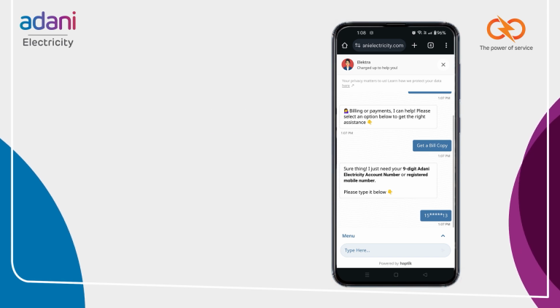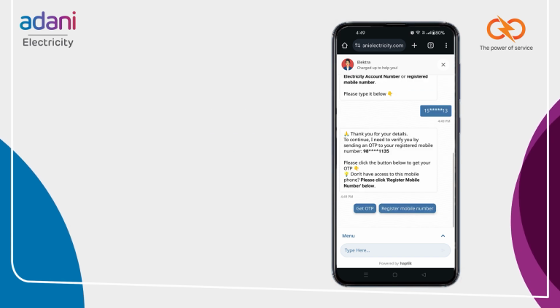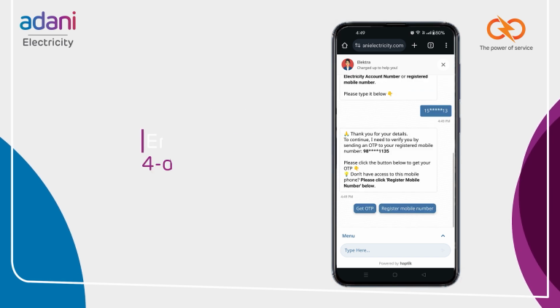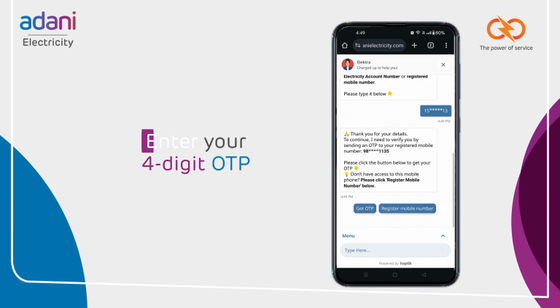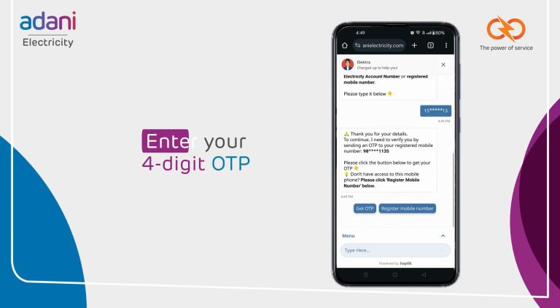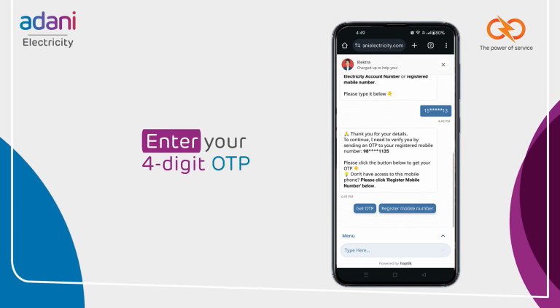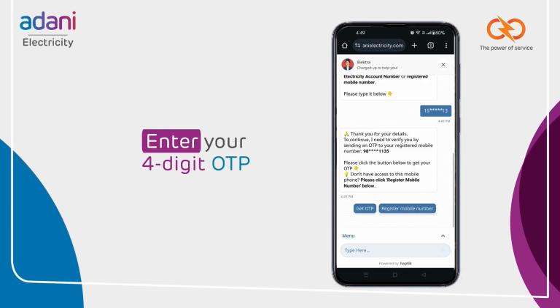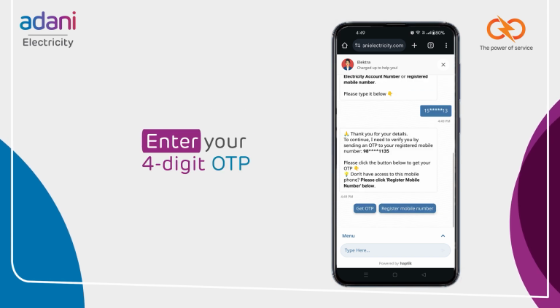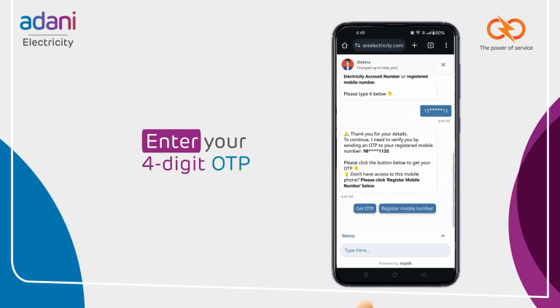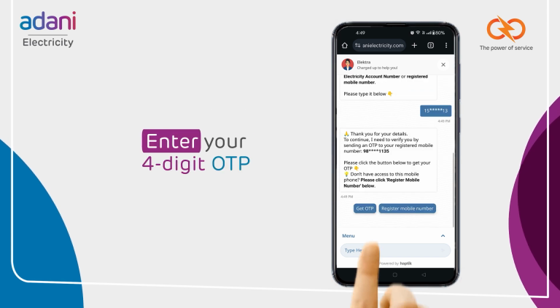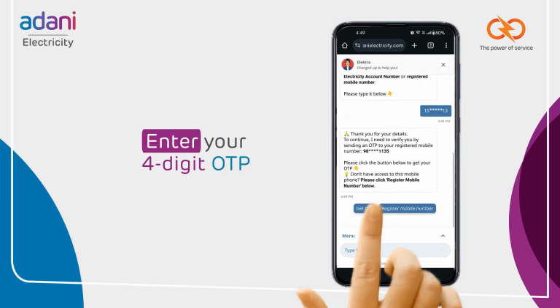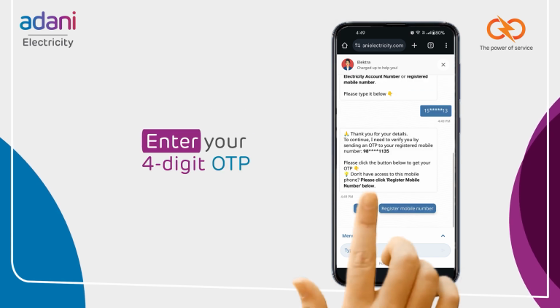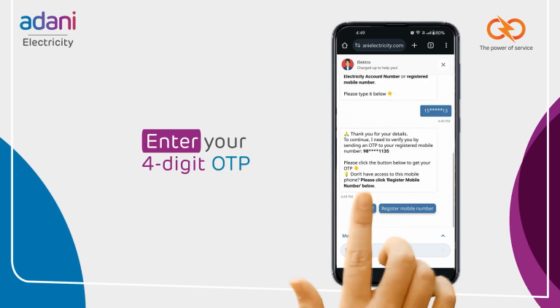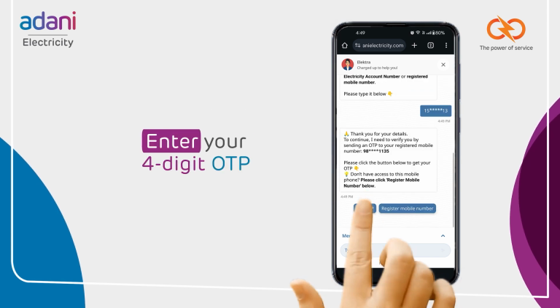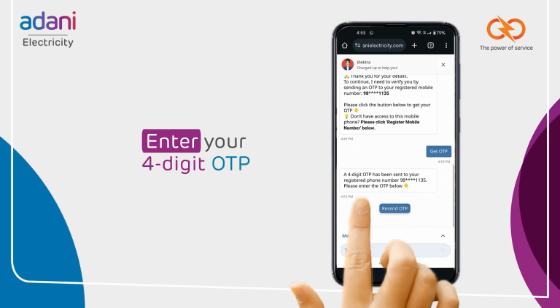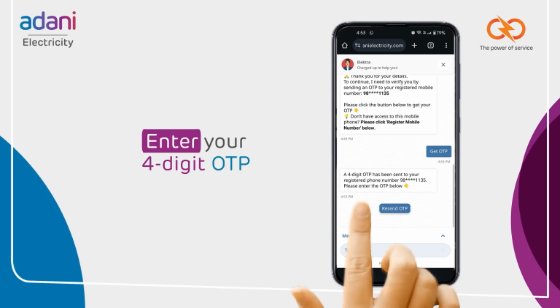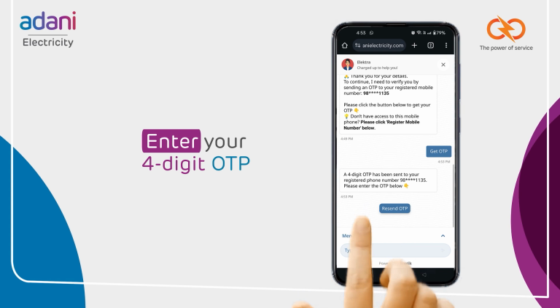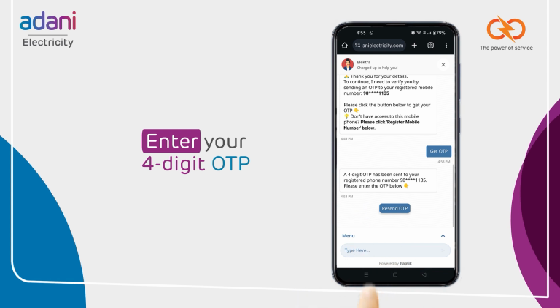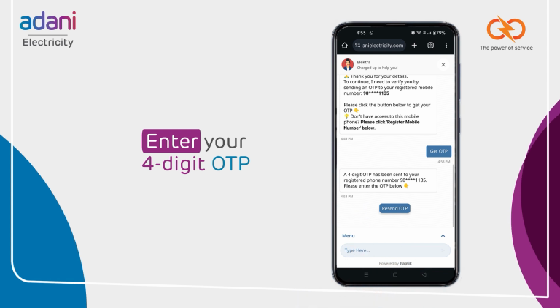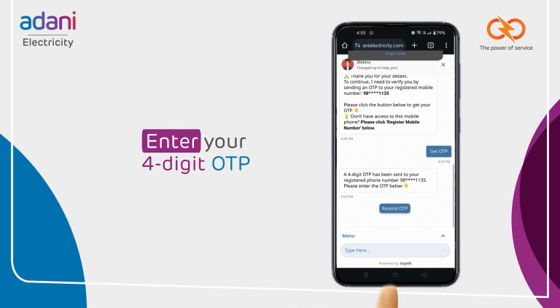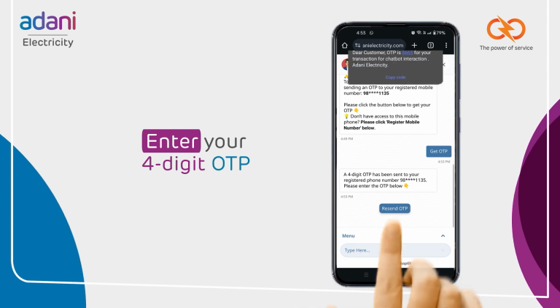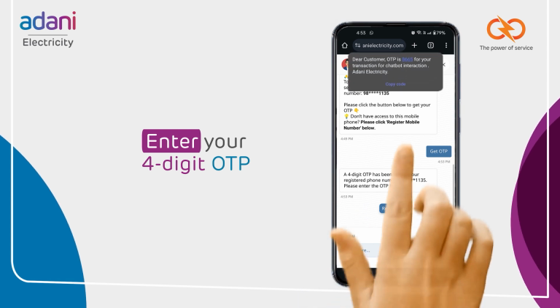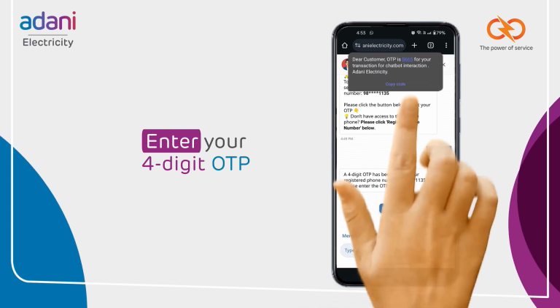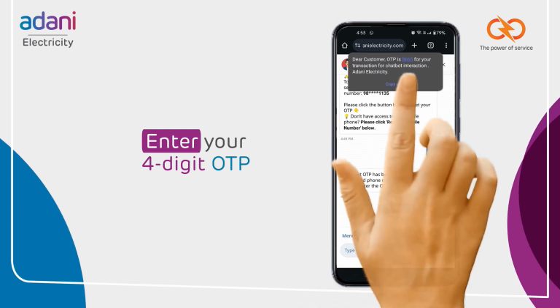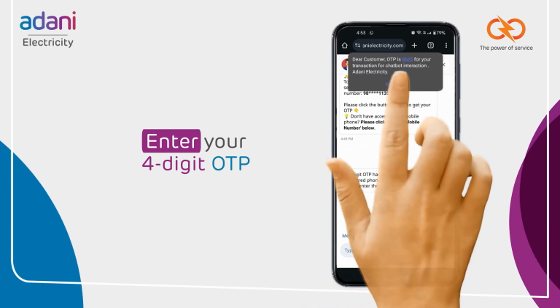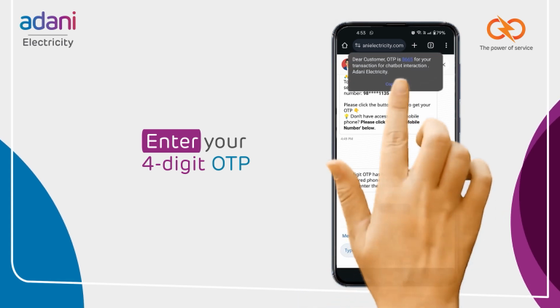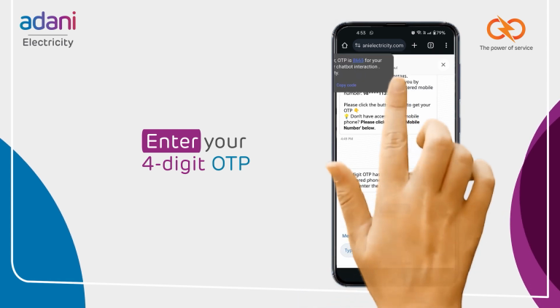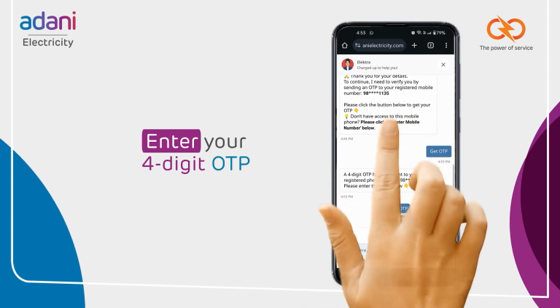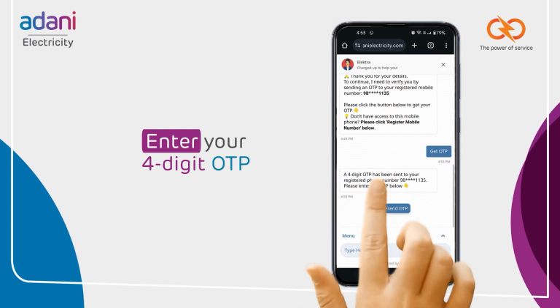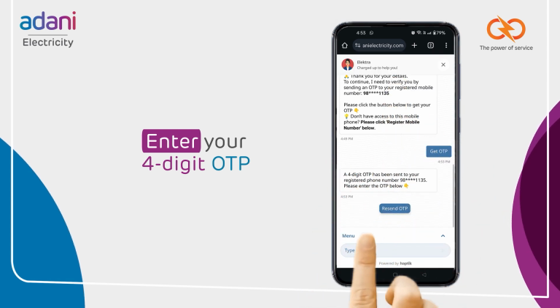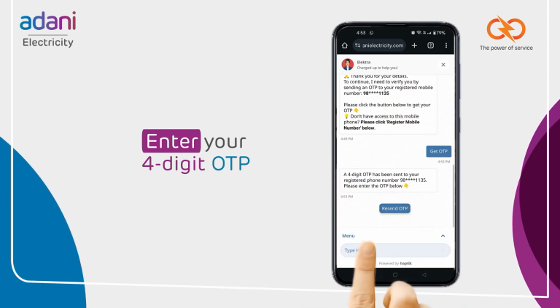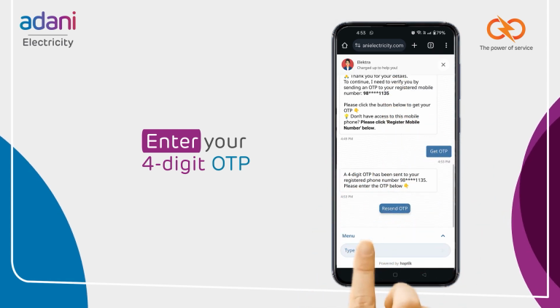For security, you receive a 4-digit OTP. Enter it to authenticate.